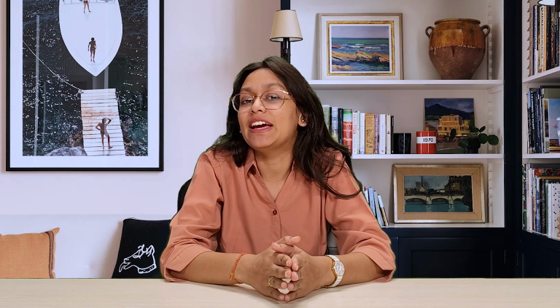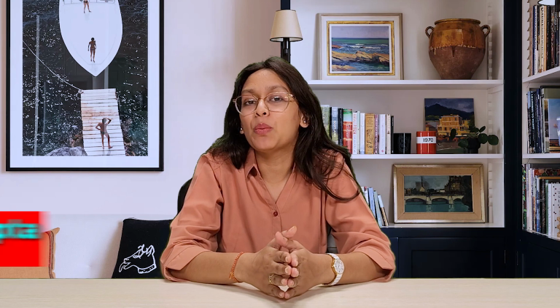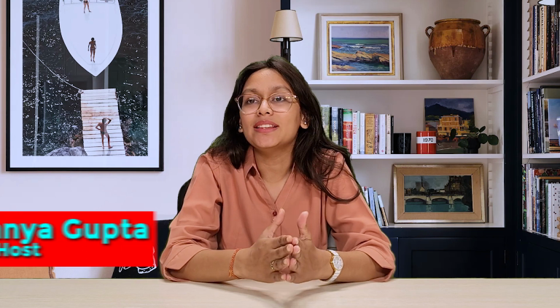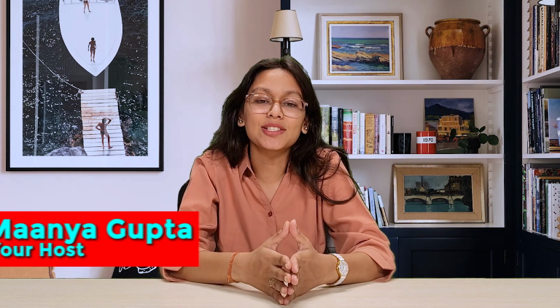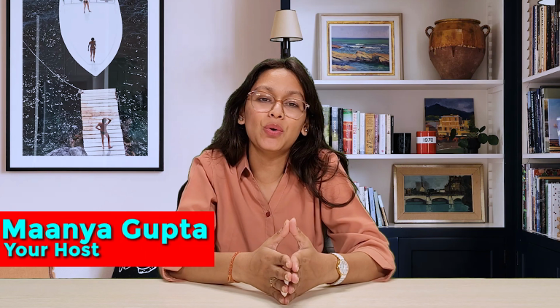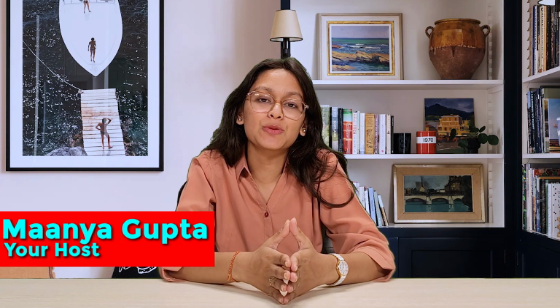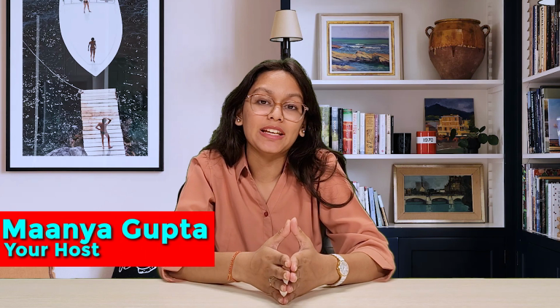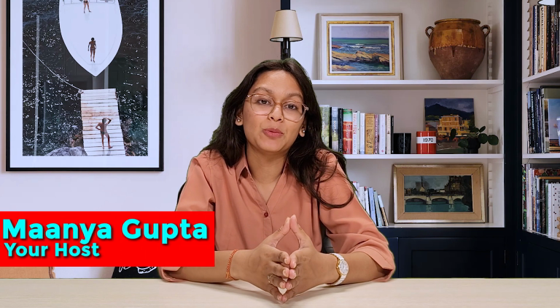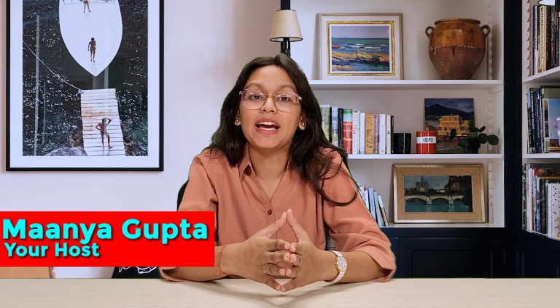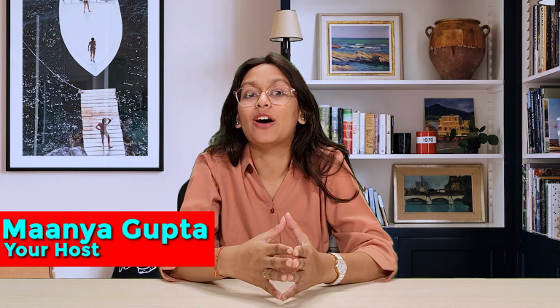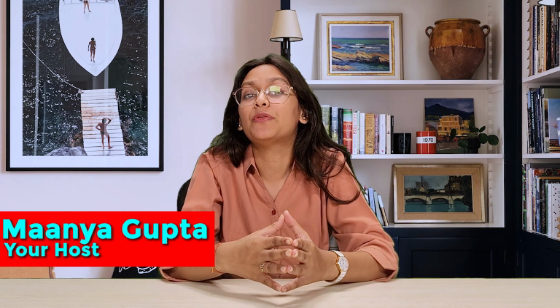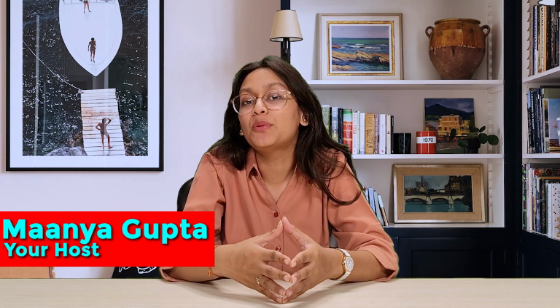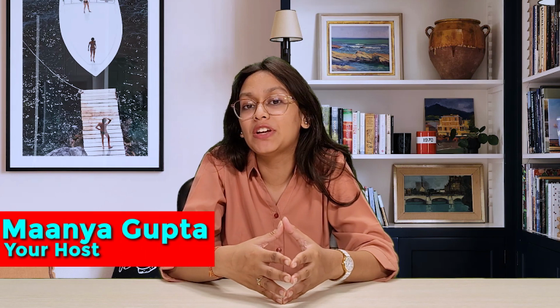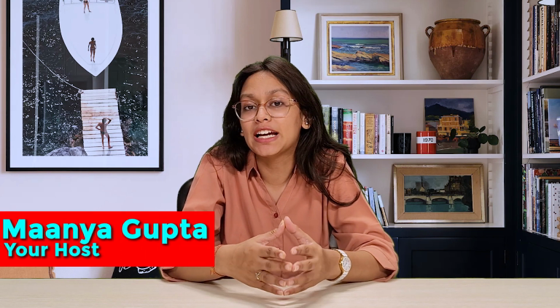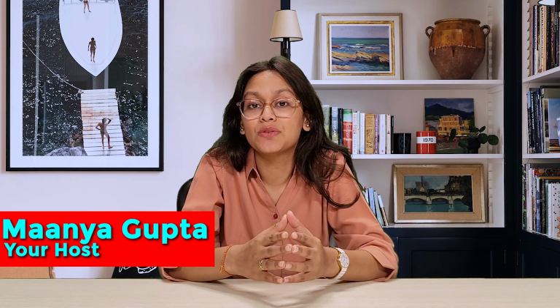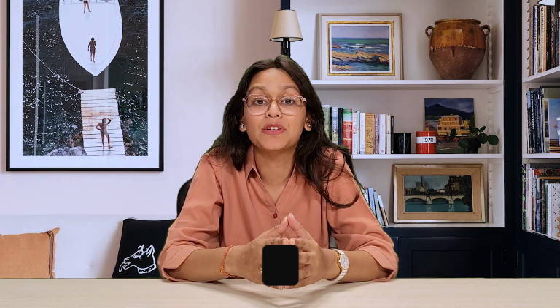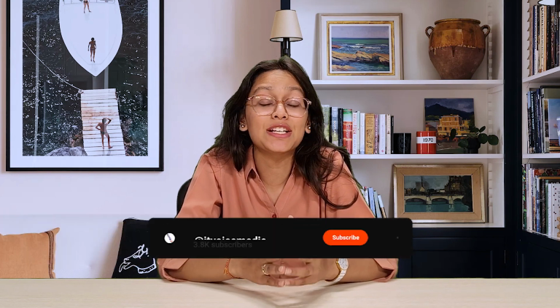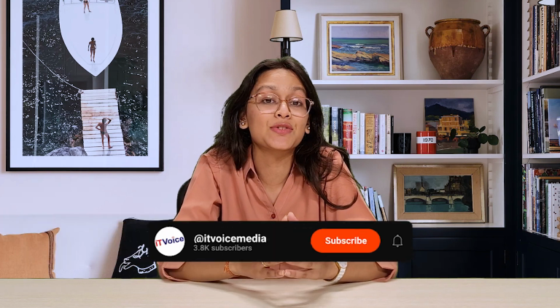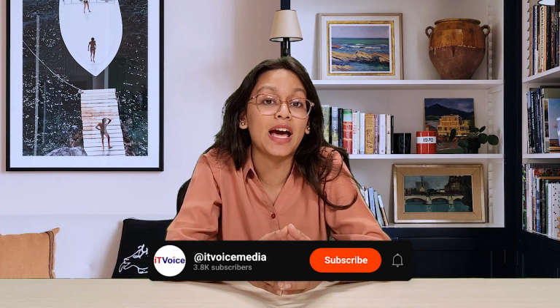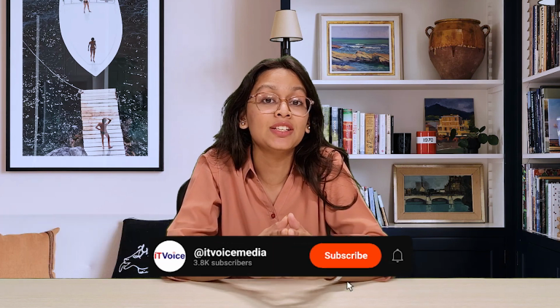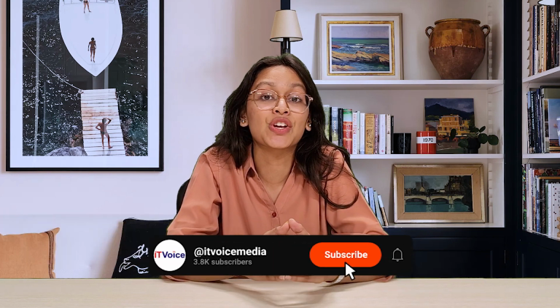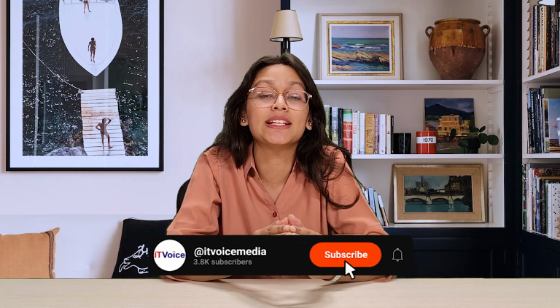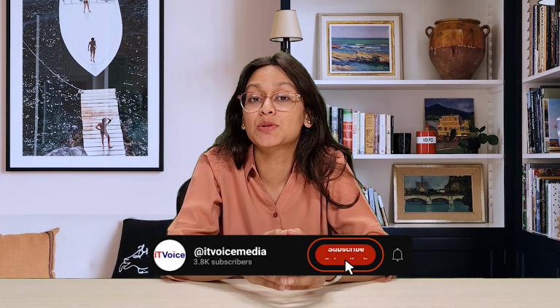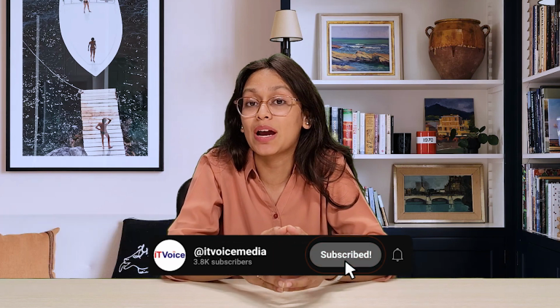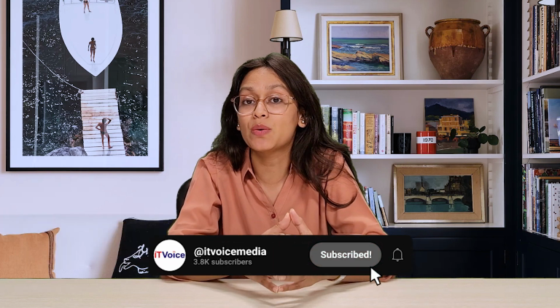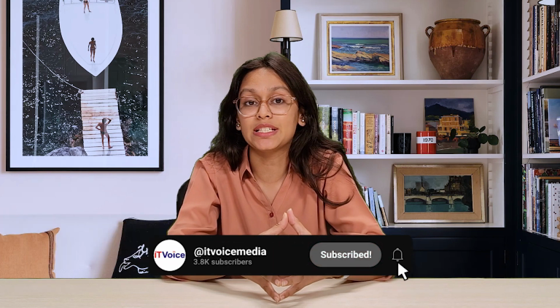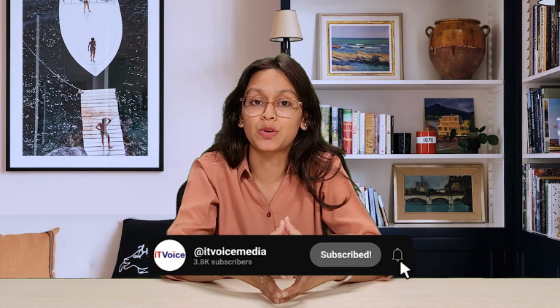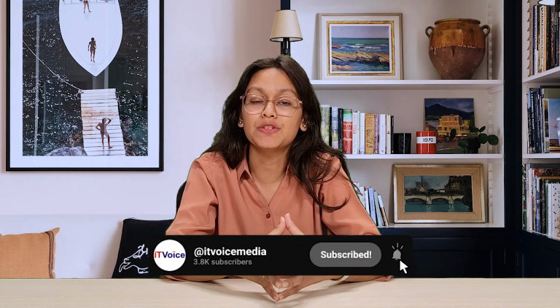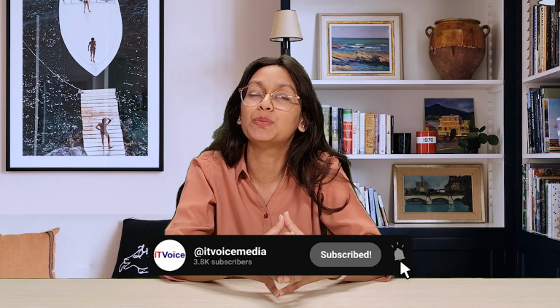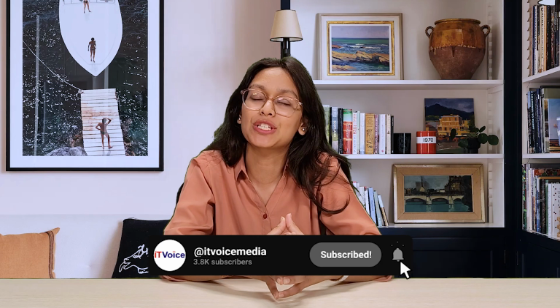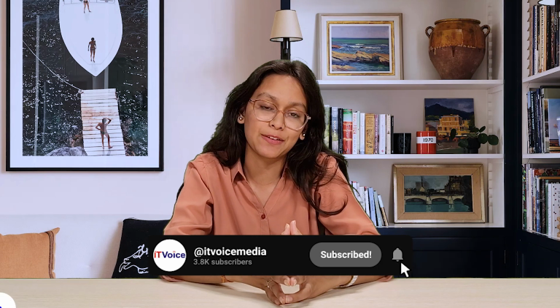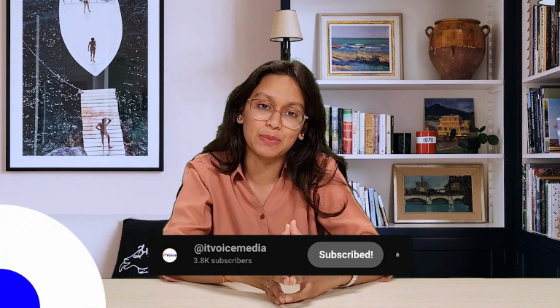This is your host Mania Gupta, and before moving ahead, don't forget to like, share, and subscribe to IT Voice for more tech information.